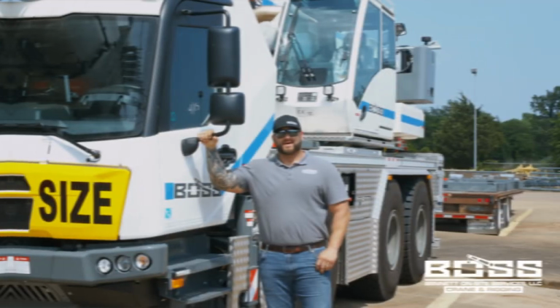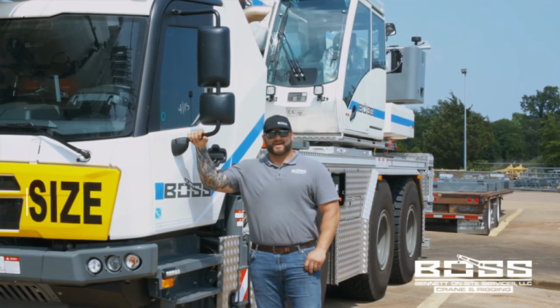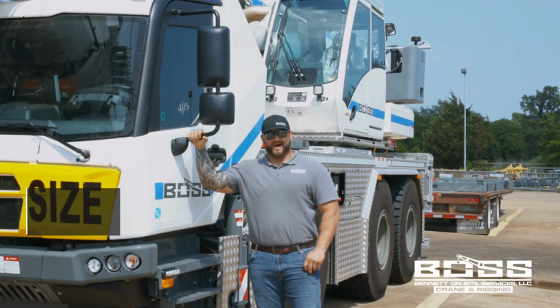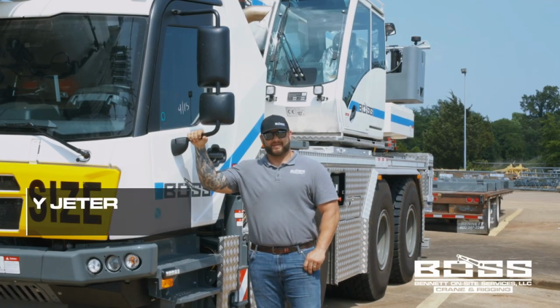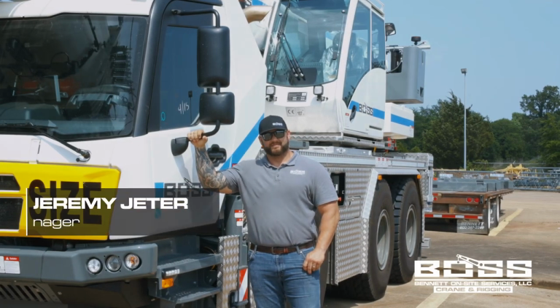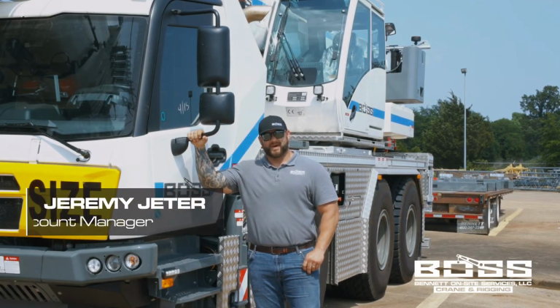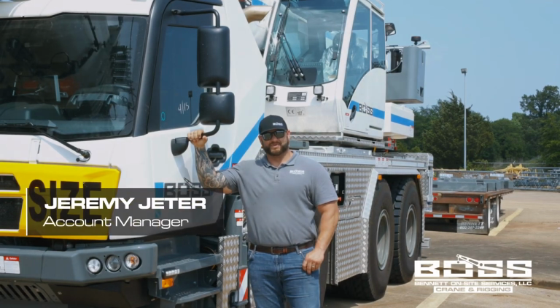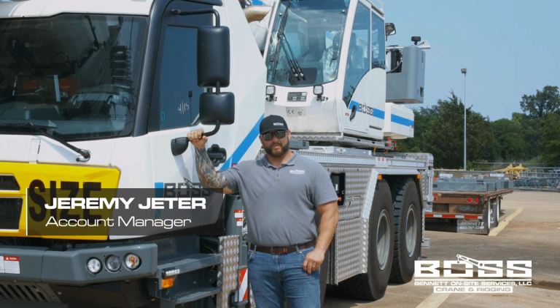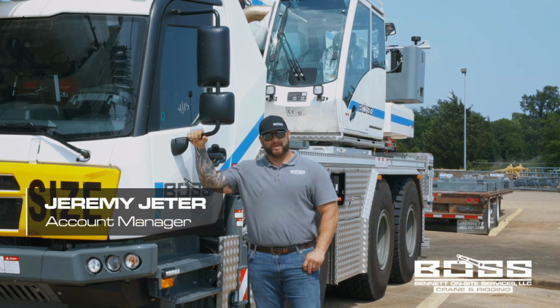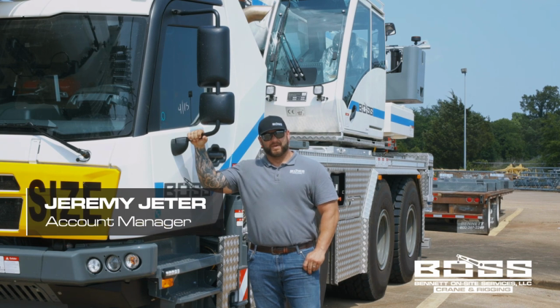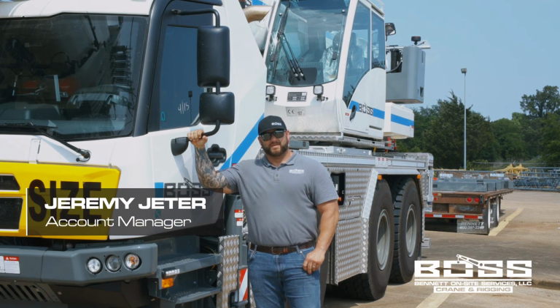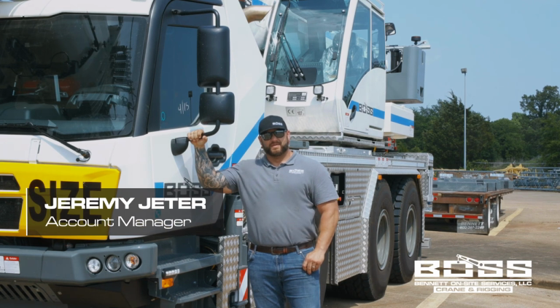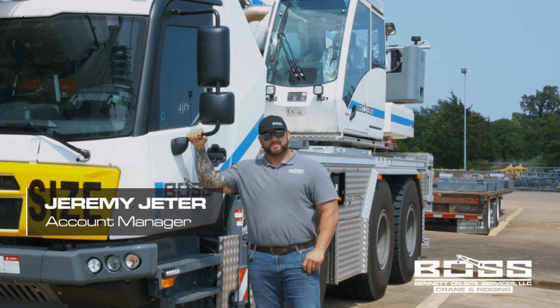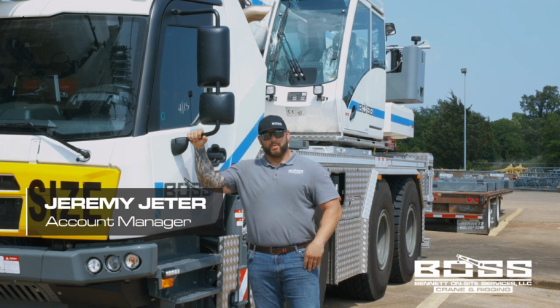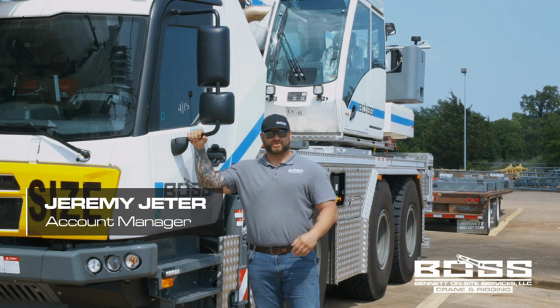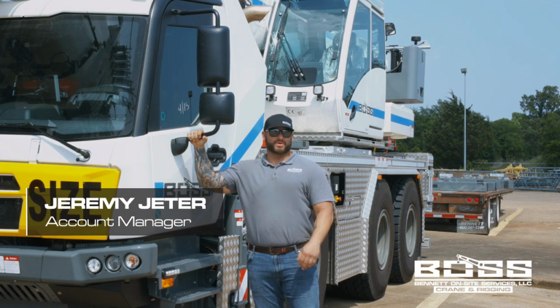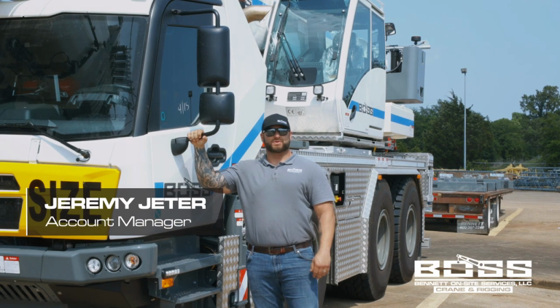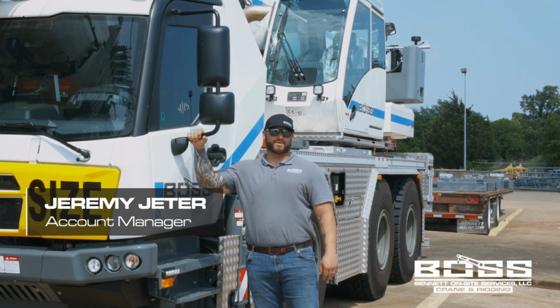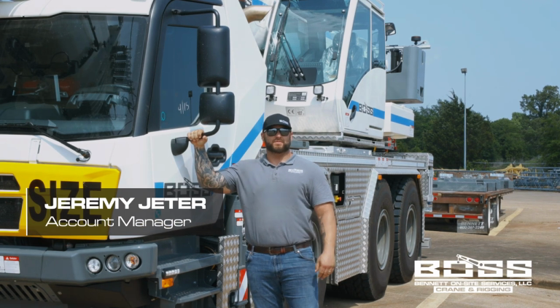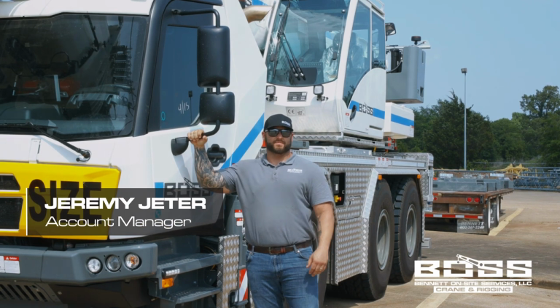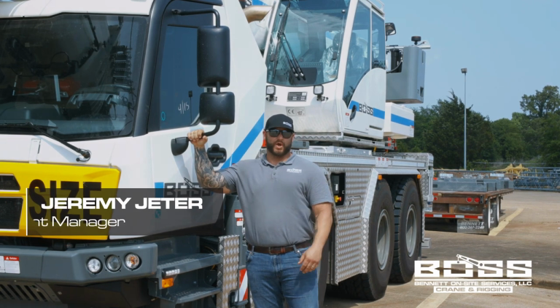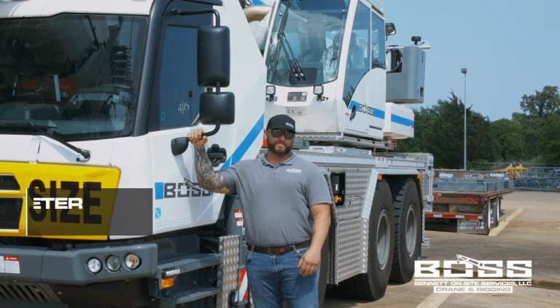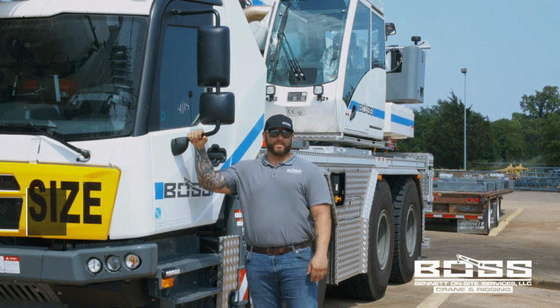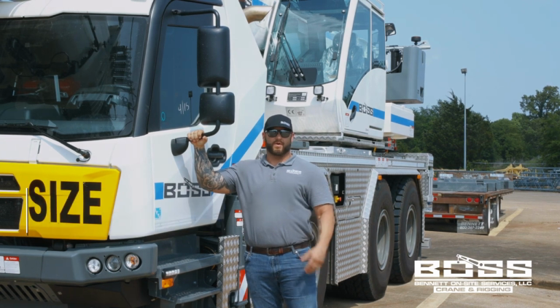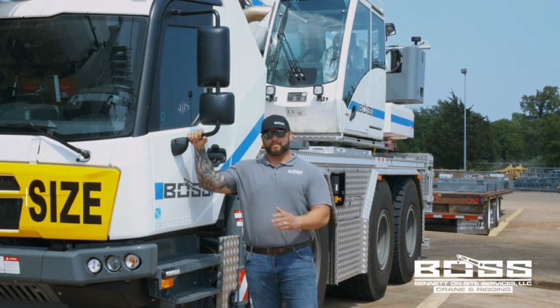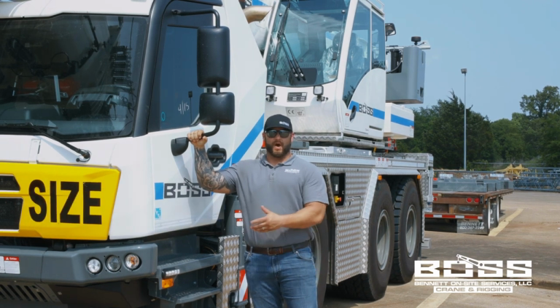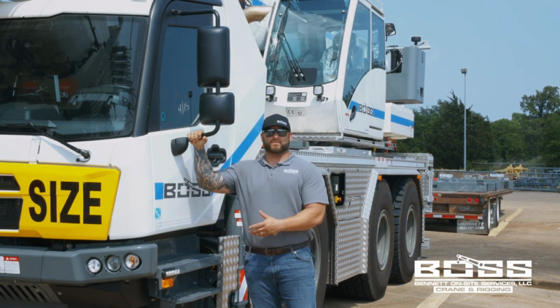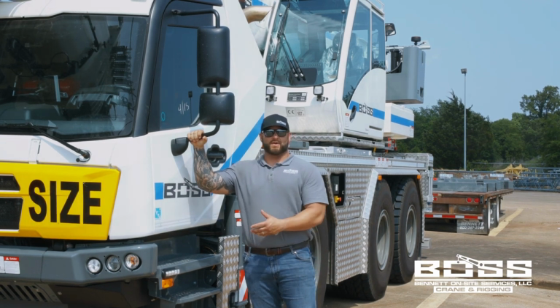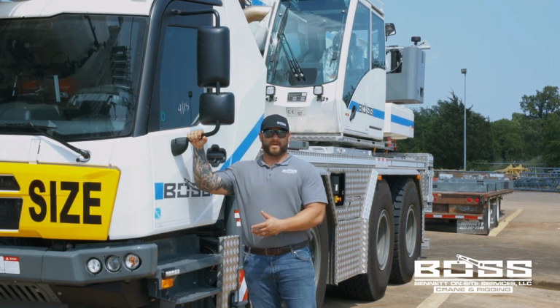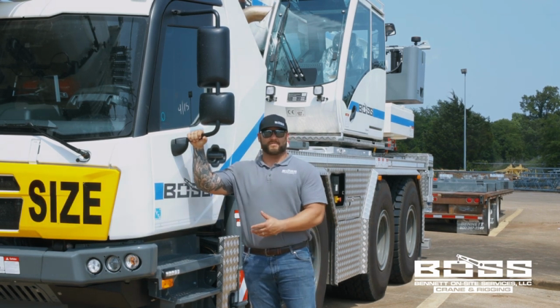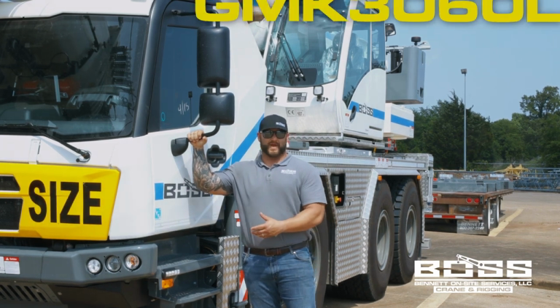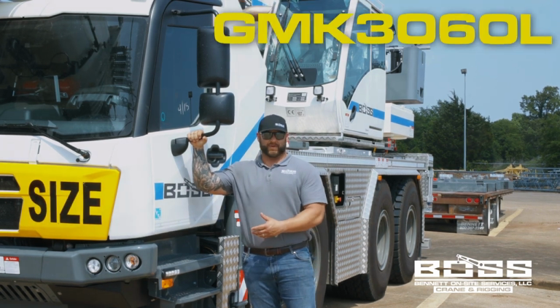Hi, I'm Jeremy. I want to introduce you to the newest member of the Boss Crane and Rigging family.